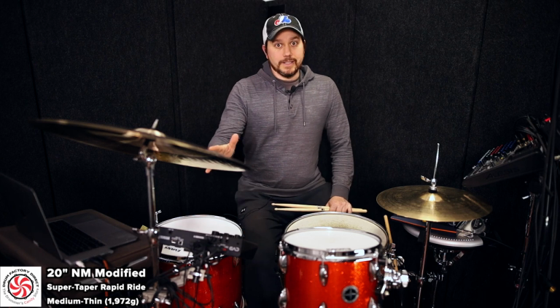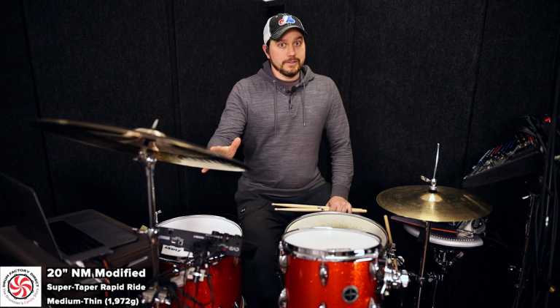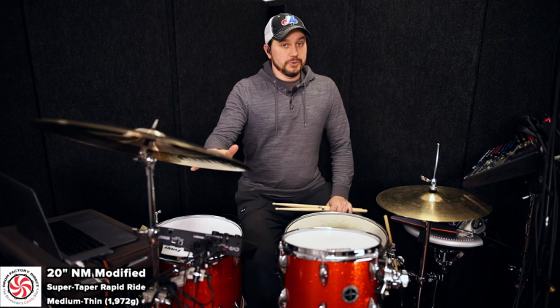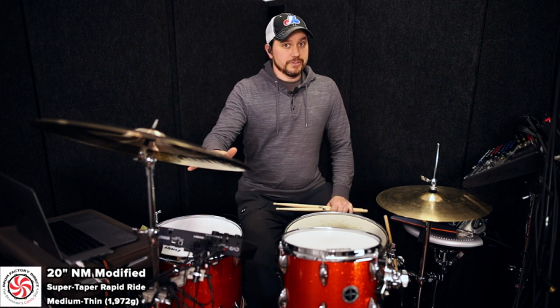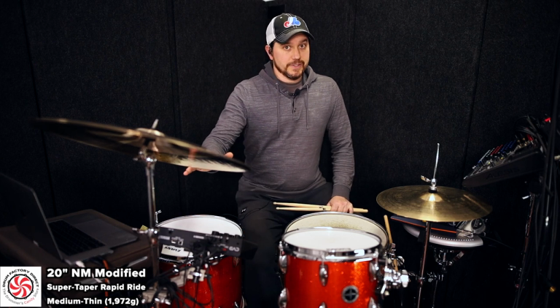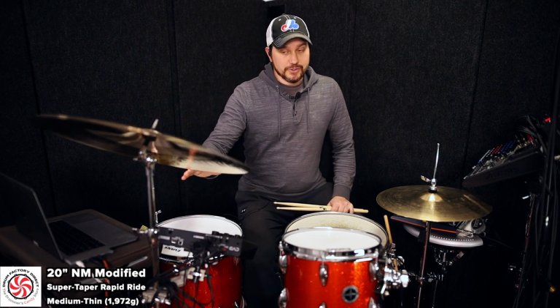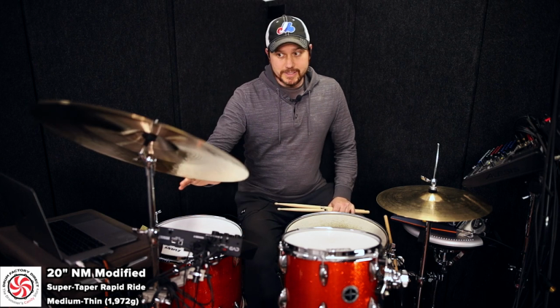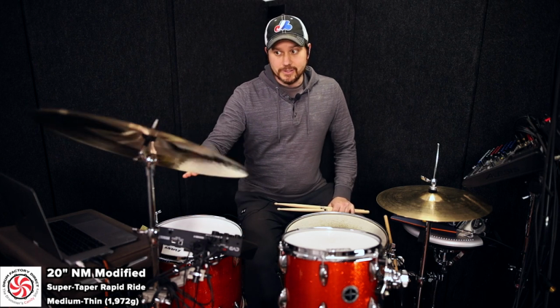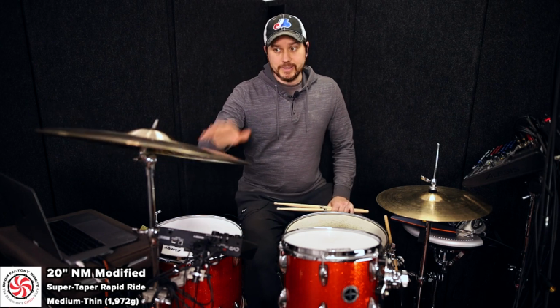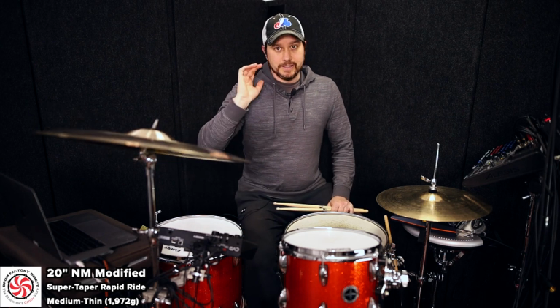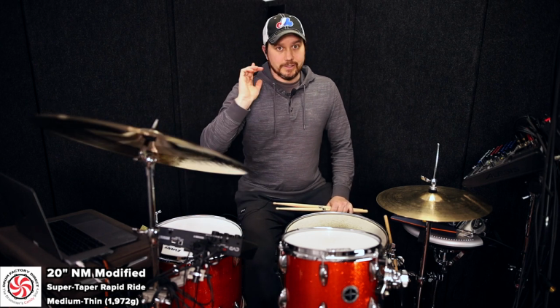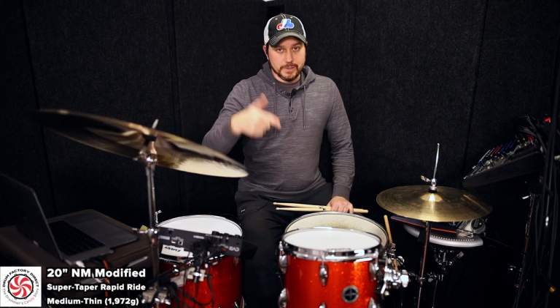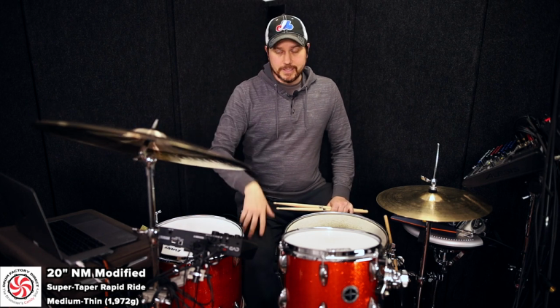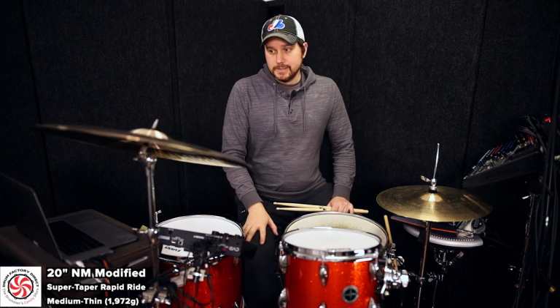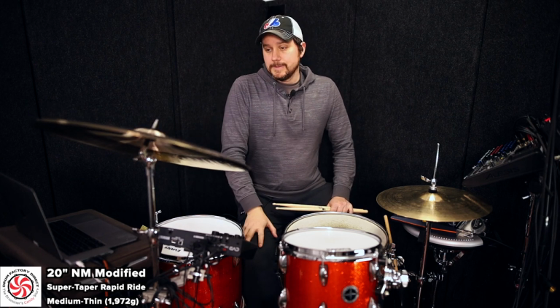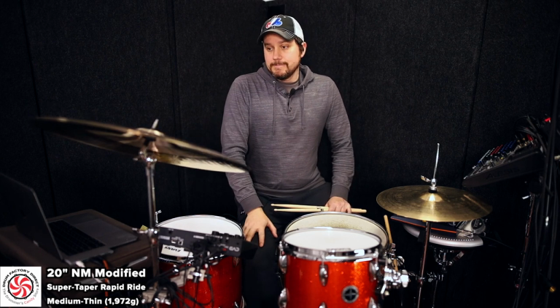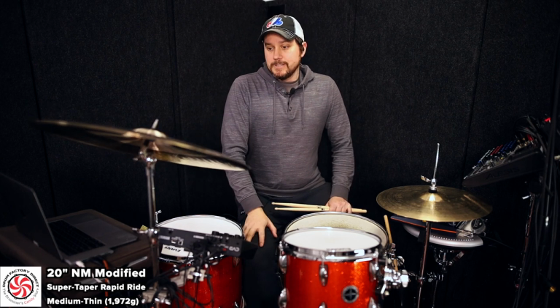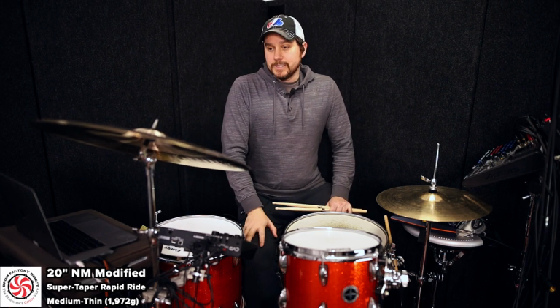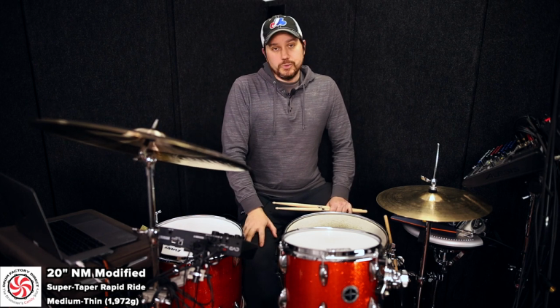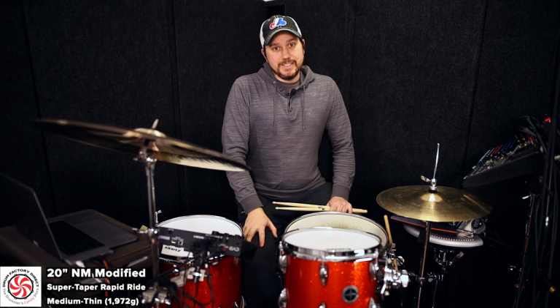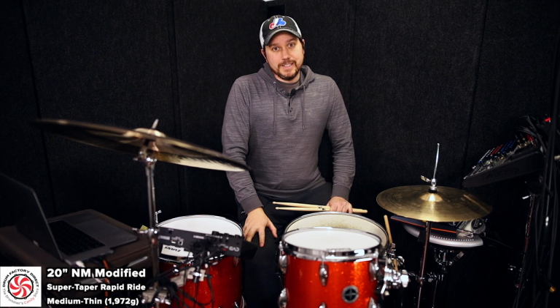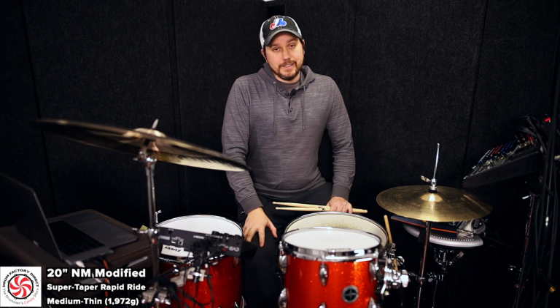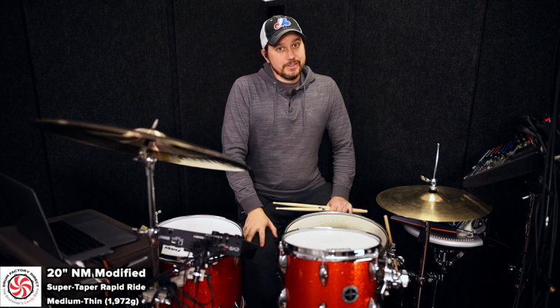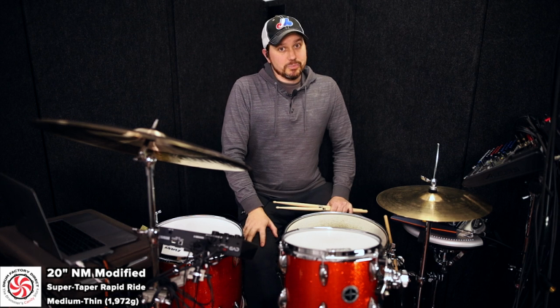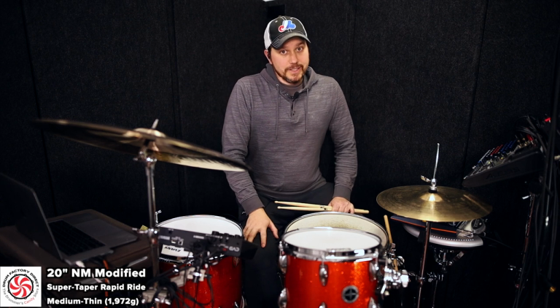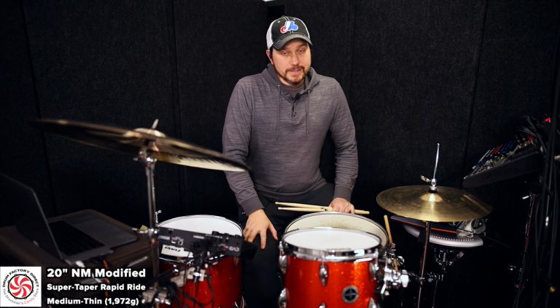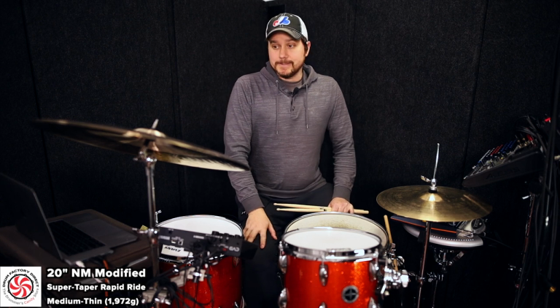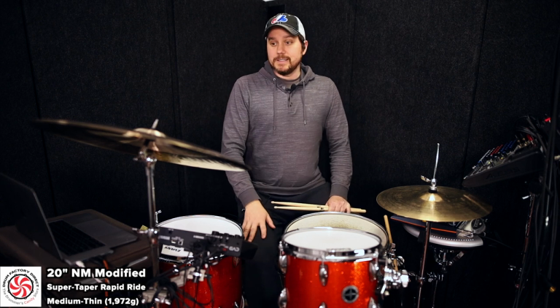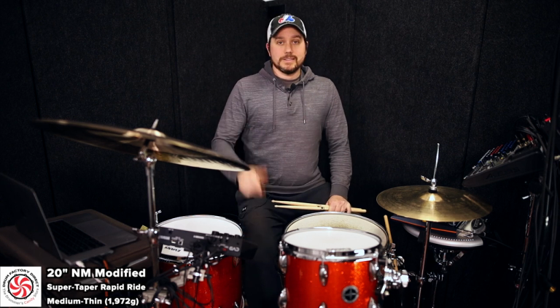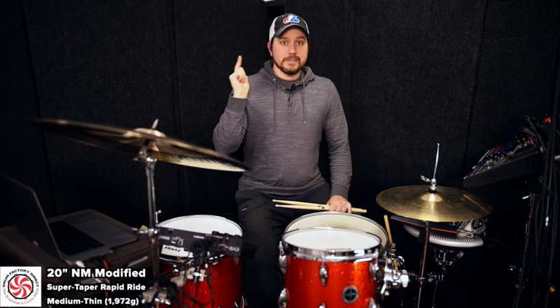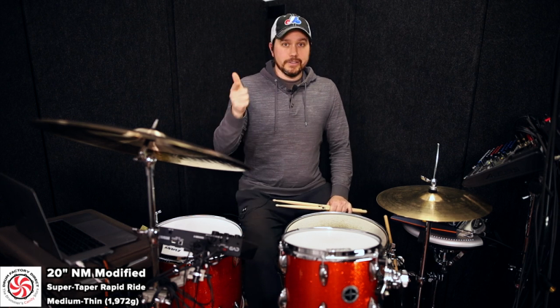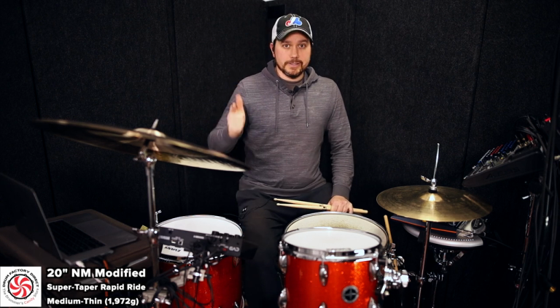This will be one cymbal if you're going to take one cymbal to a gig or use on a session. Again, exclusive for Drum Factor Direct, so you can only get it at our website. $299.99 is the price. Now let's hear it.